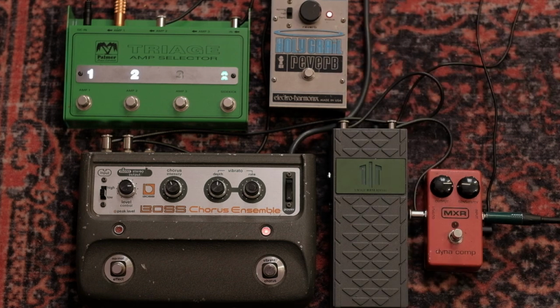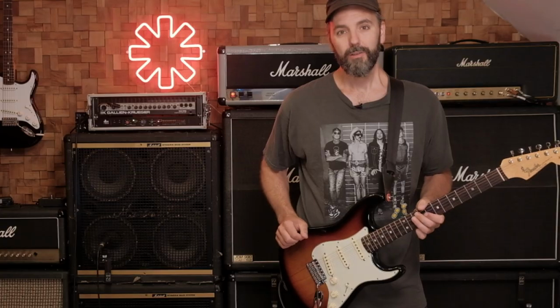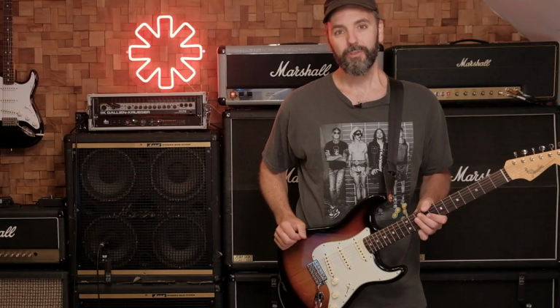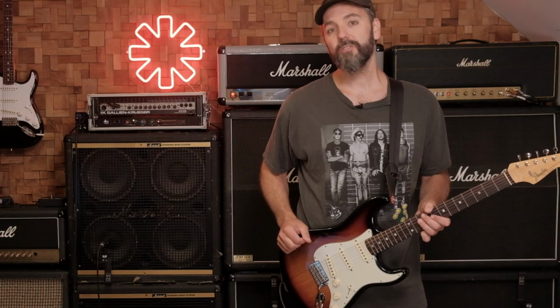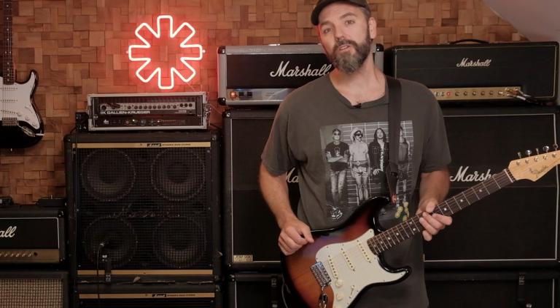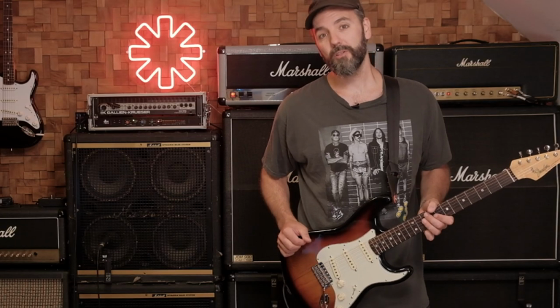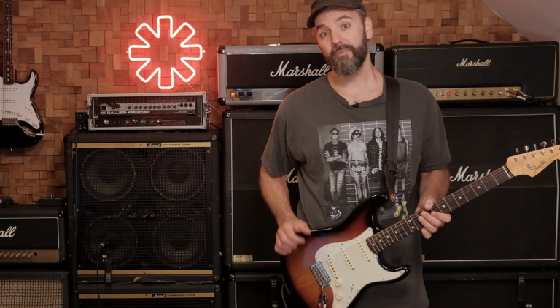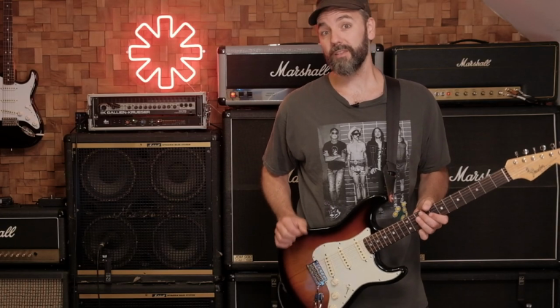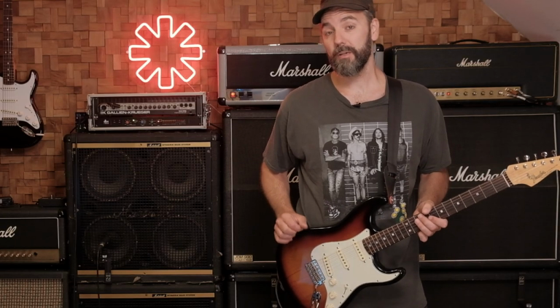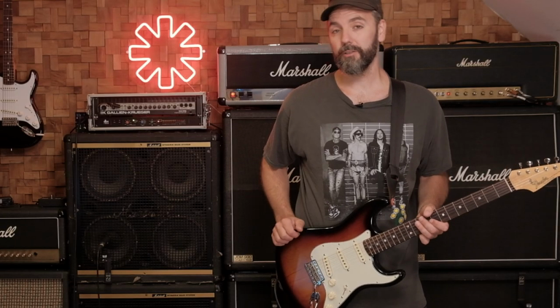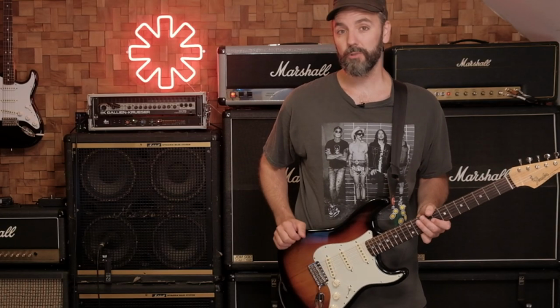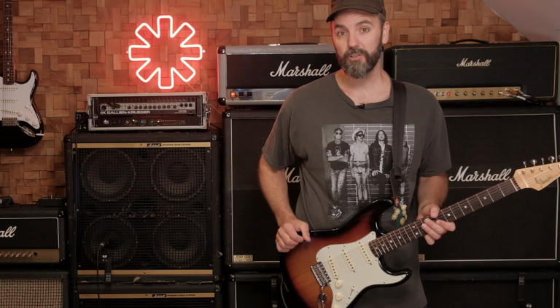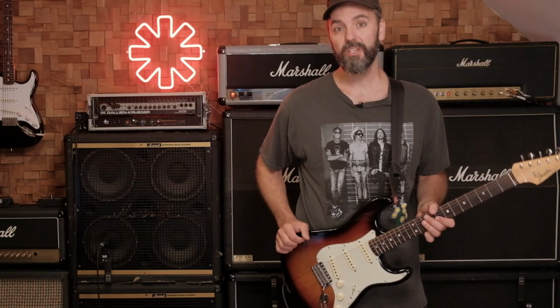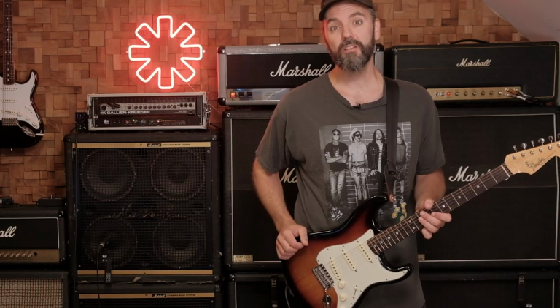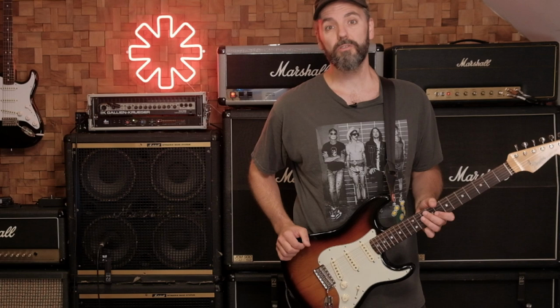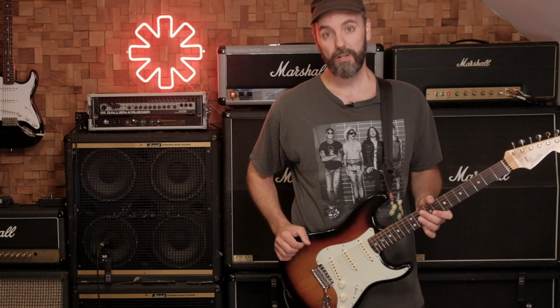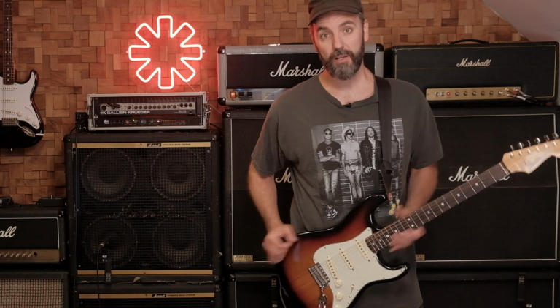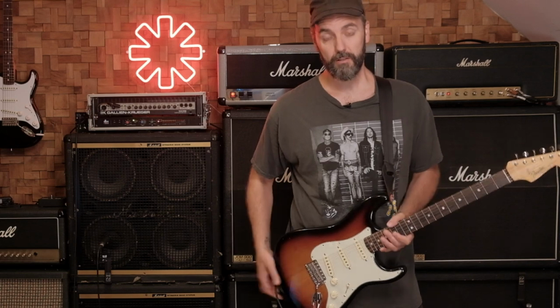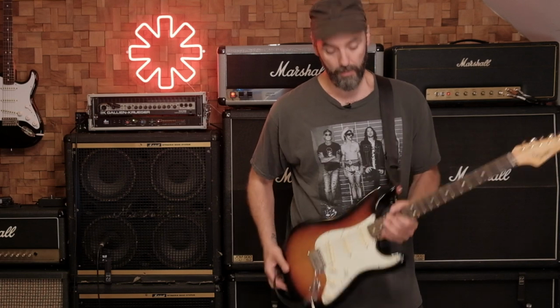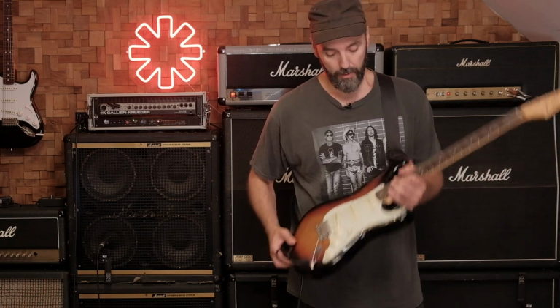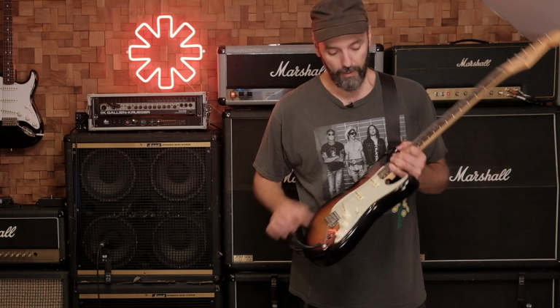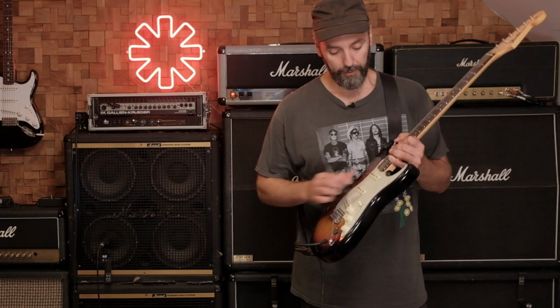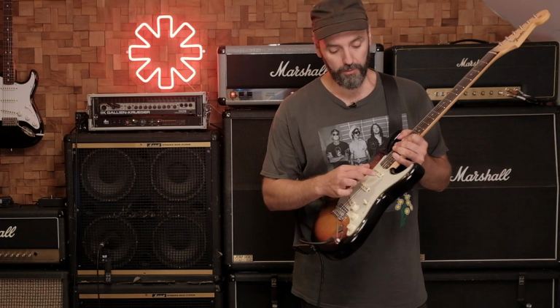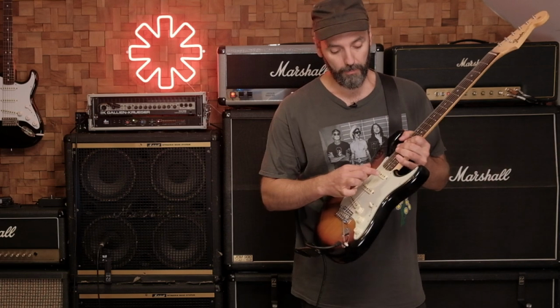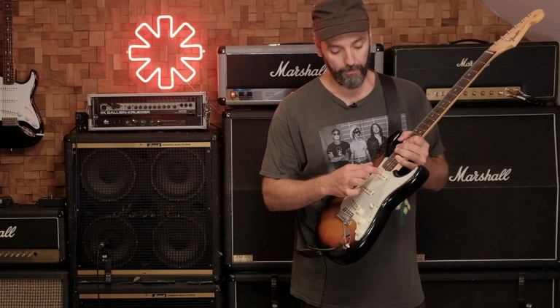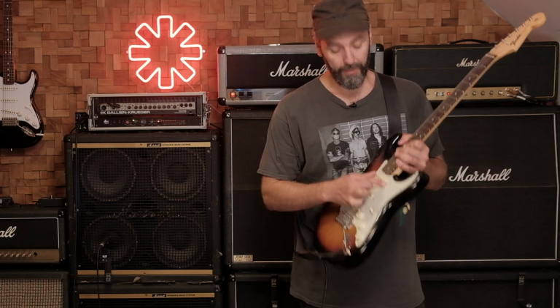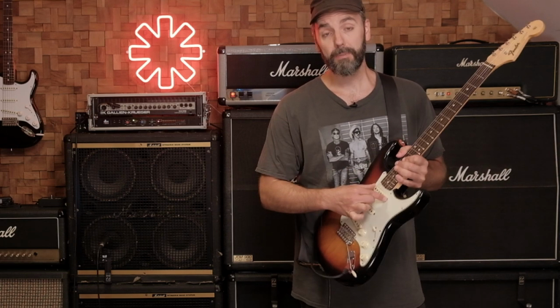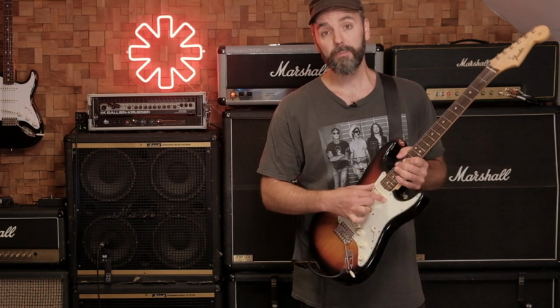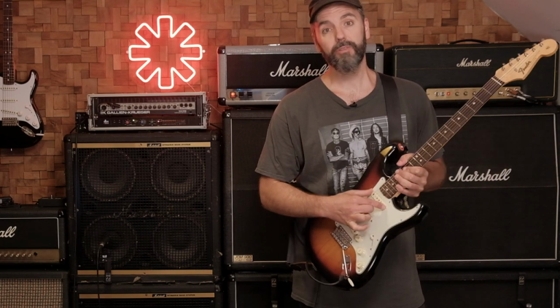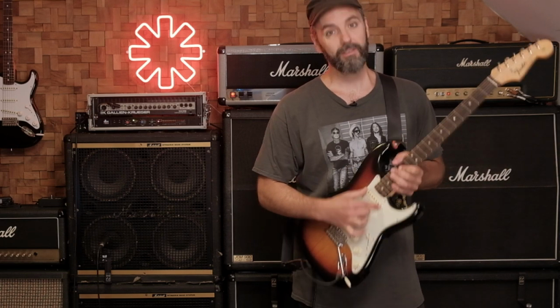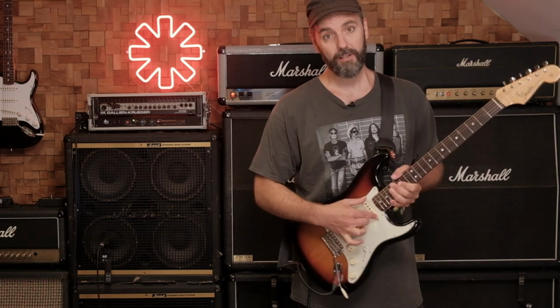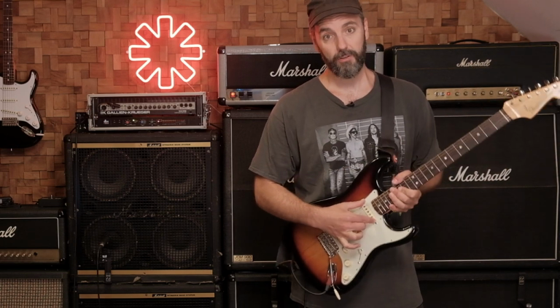For this song I used my Fender American Original 60s Stratocaster, and I used the neck pickup for the entire song.